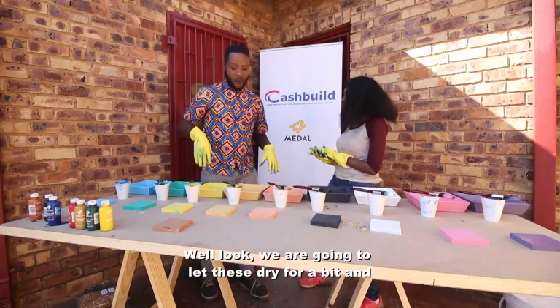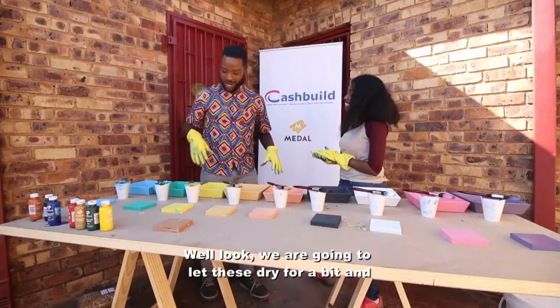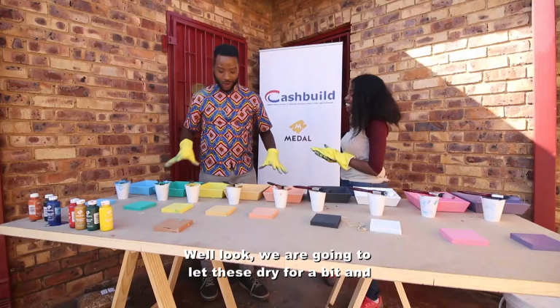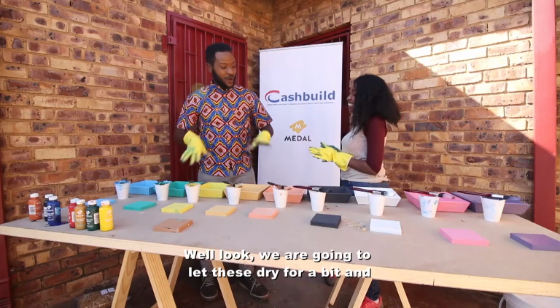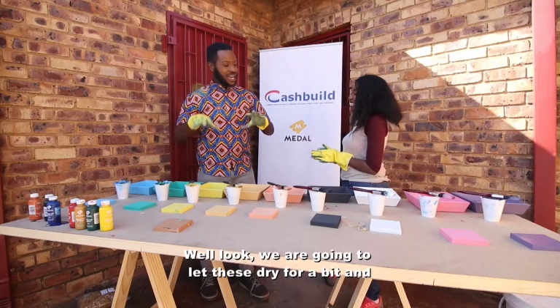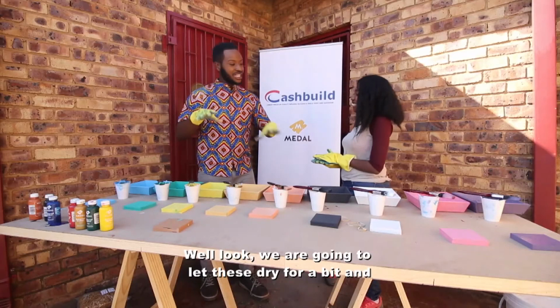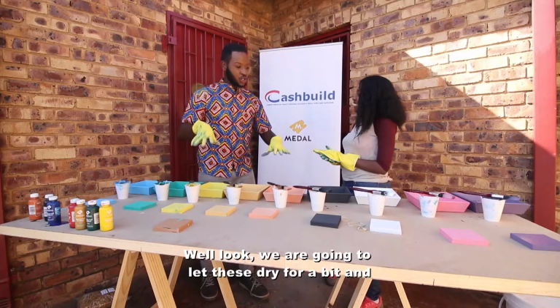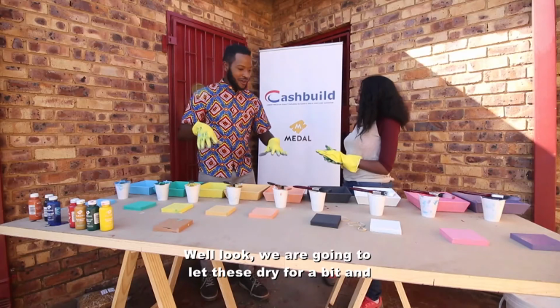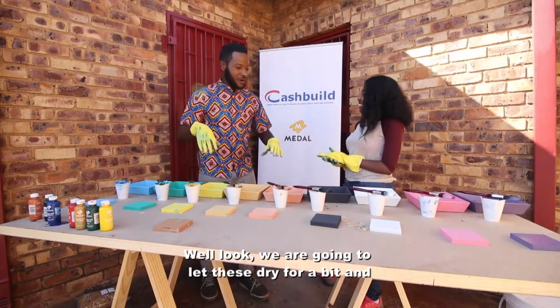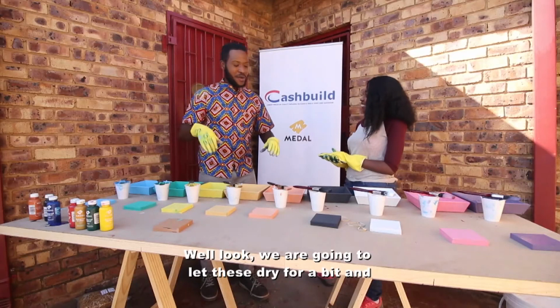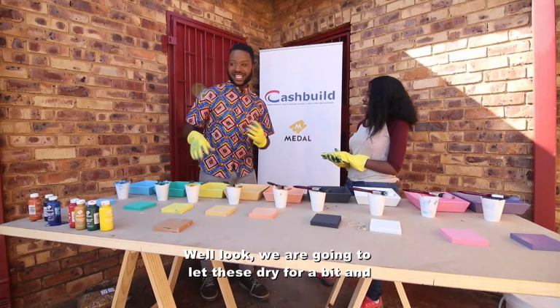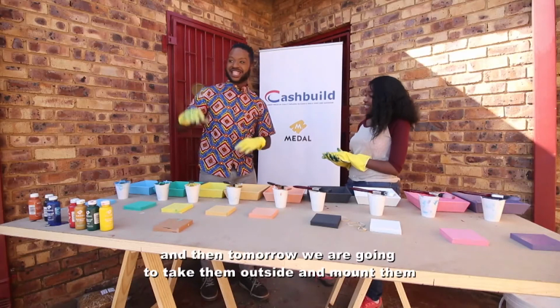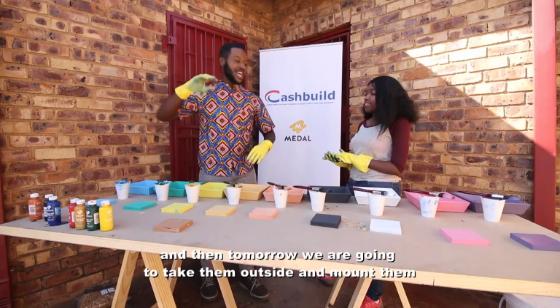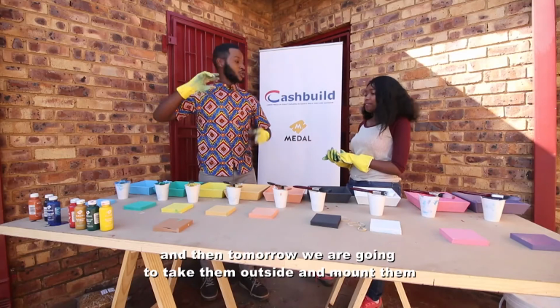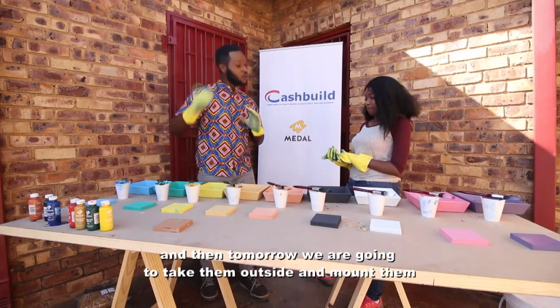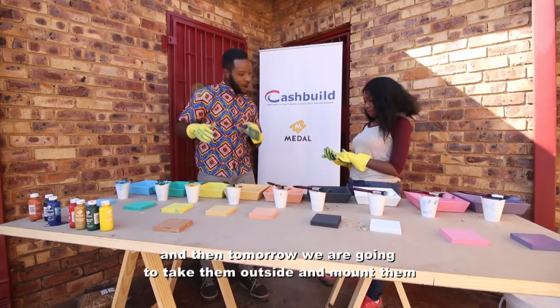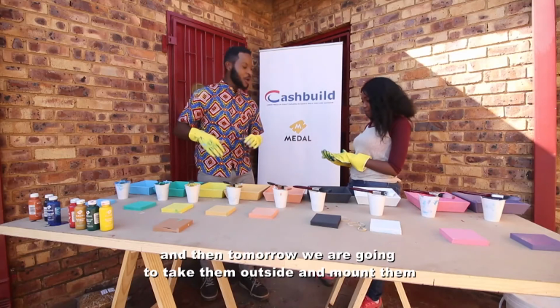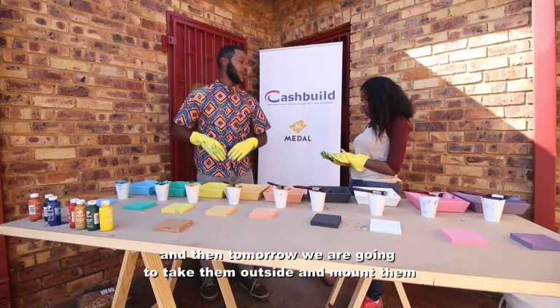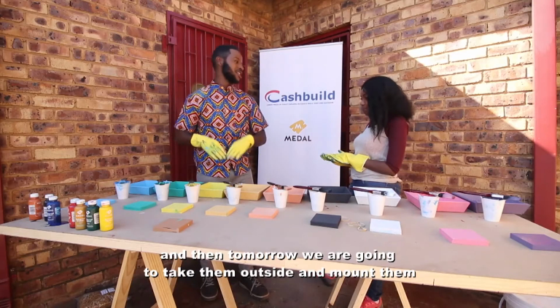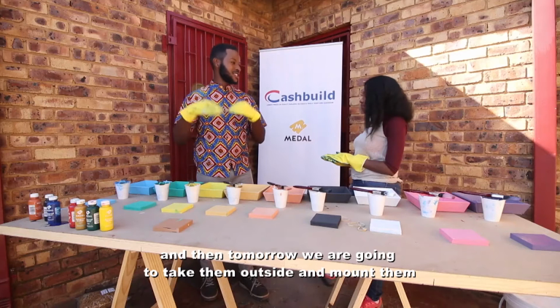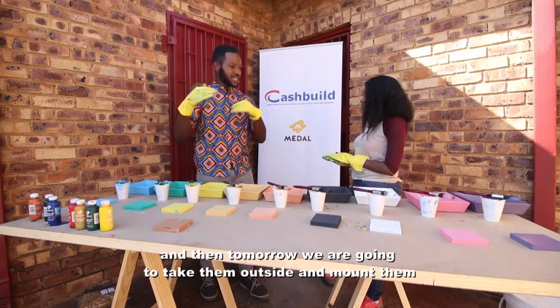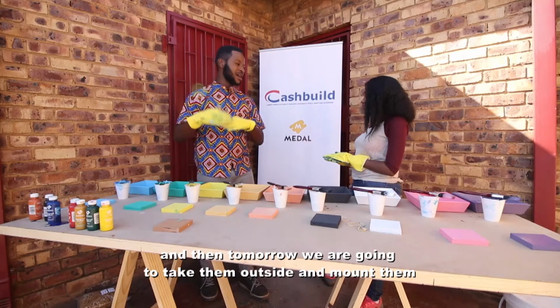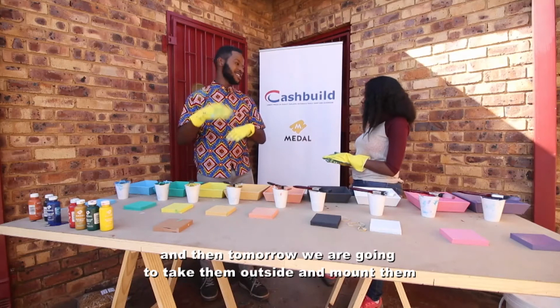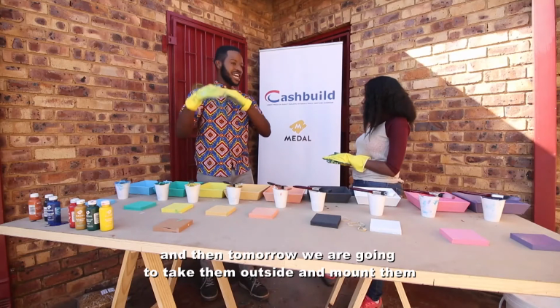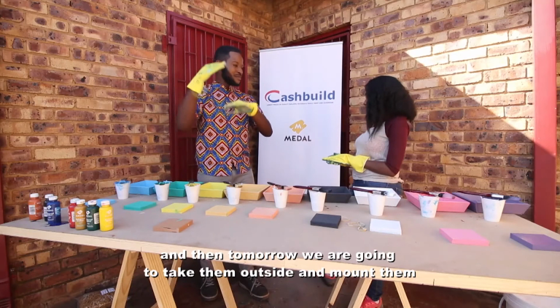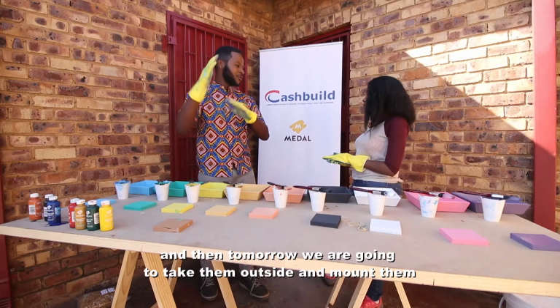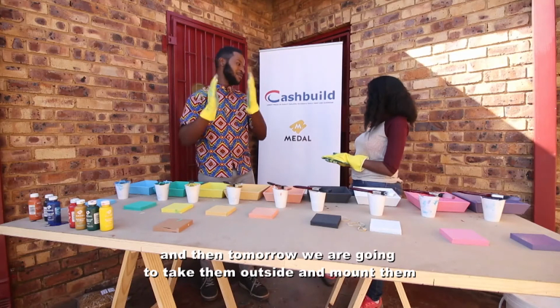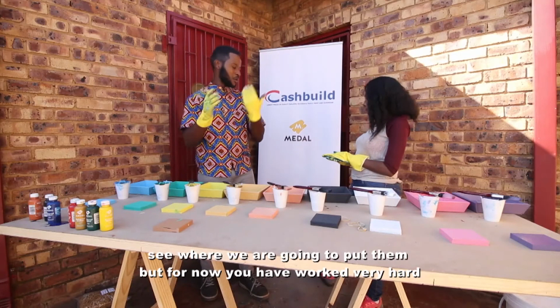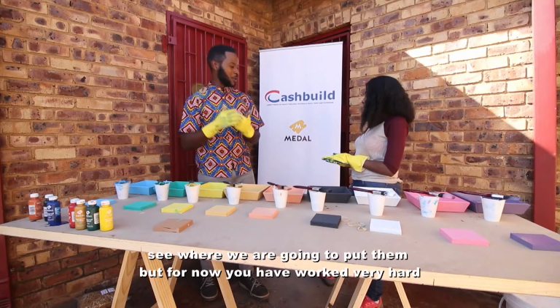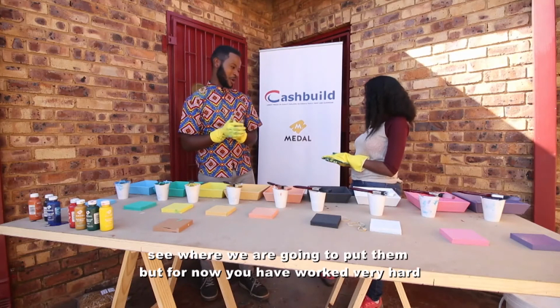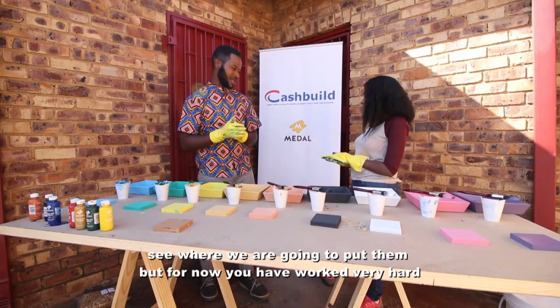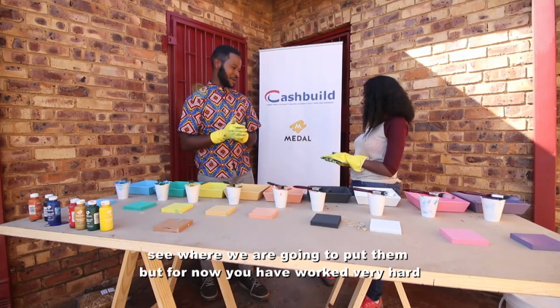We're going to let these dry for a bit, and then tomorrow we're going to take them outside, mount them, and see where we're going to put them.